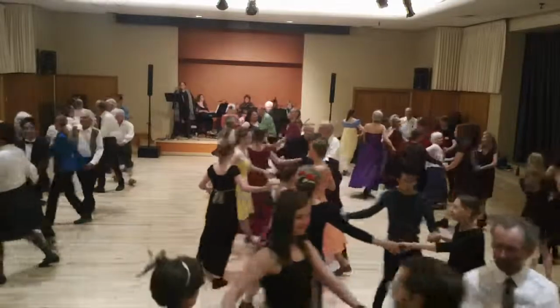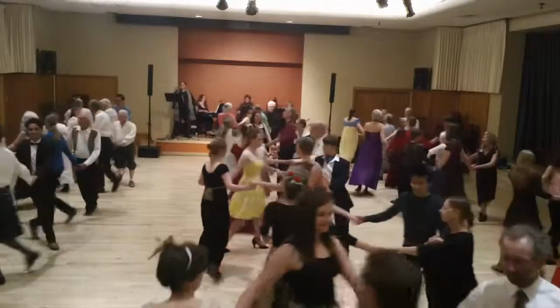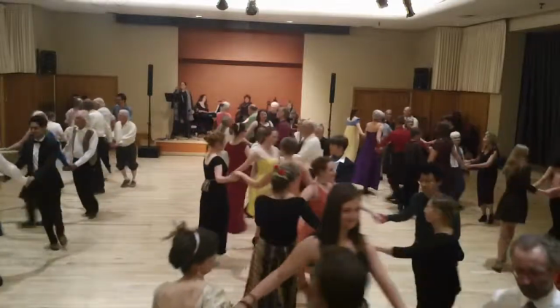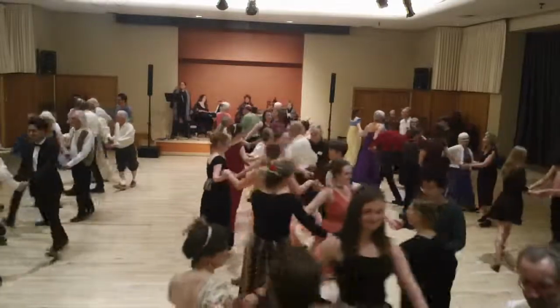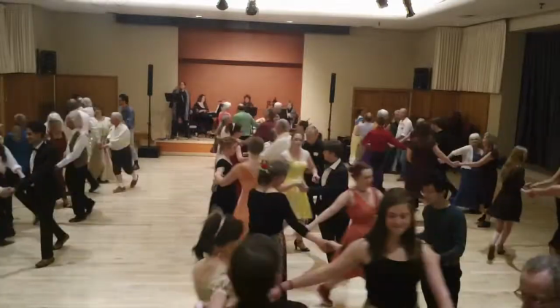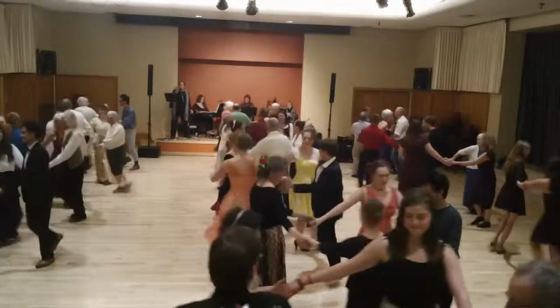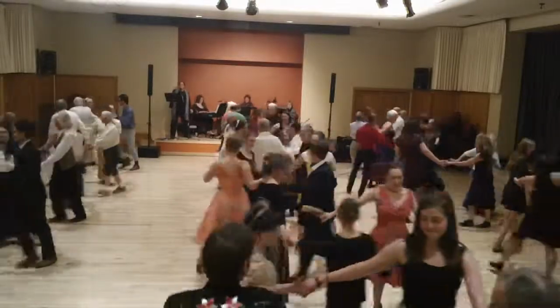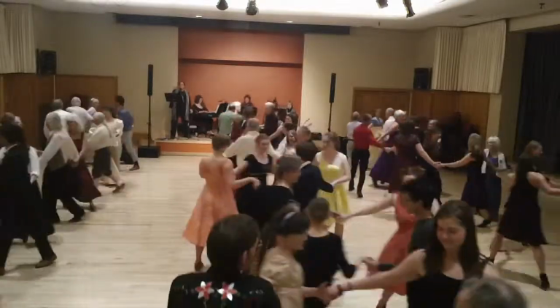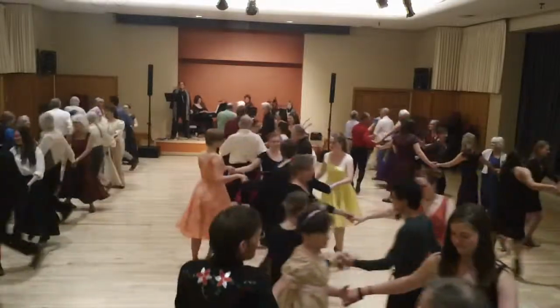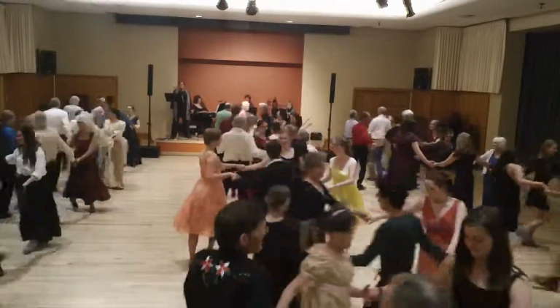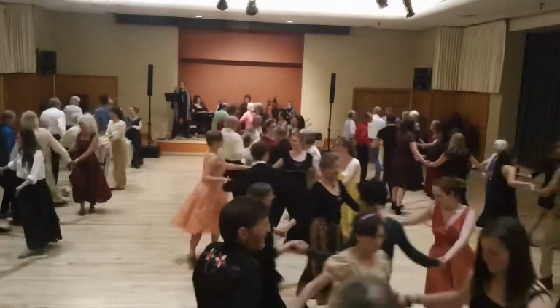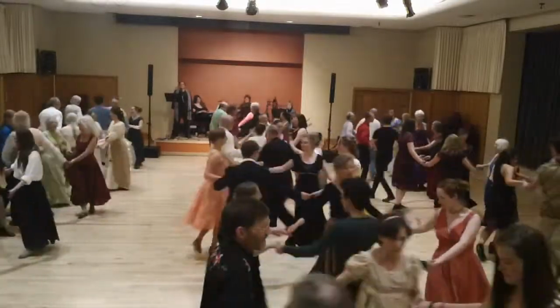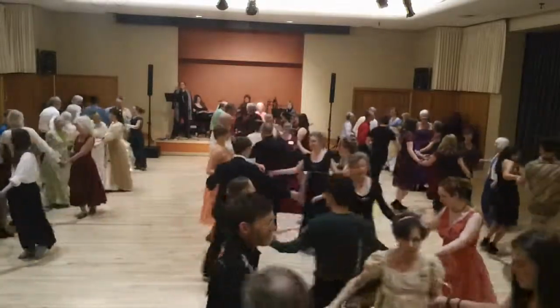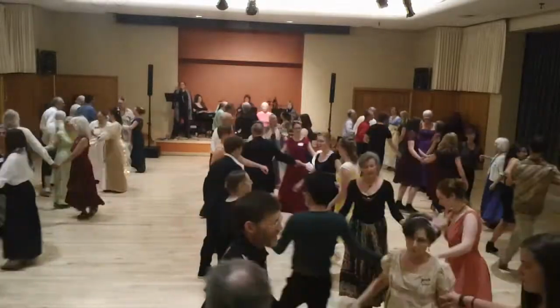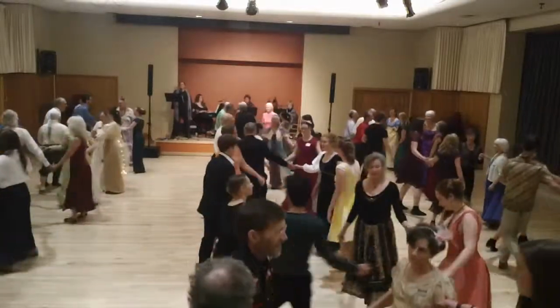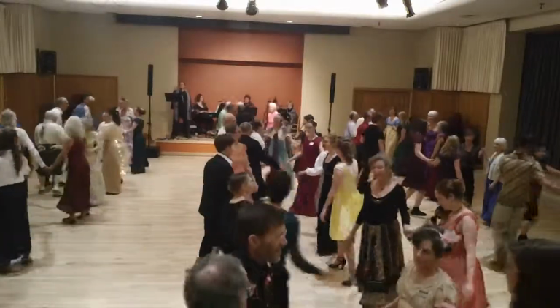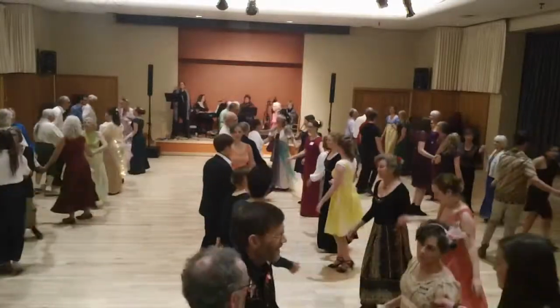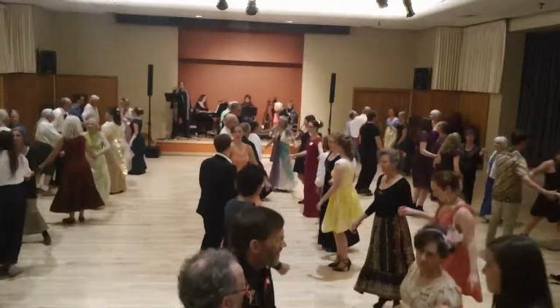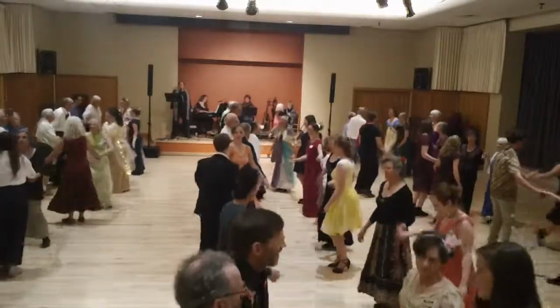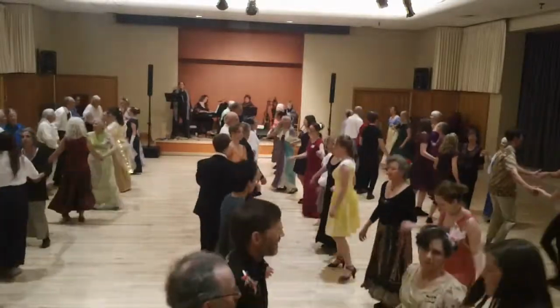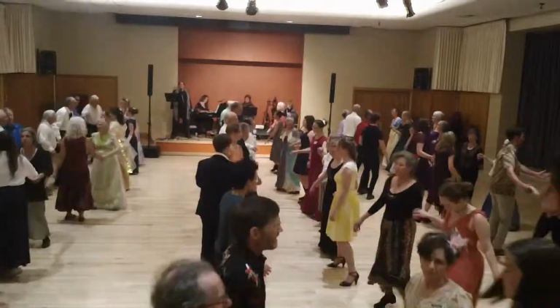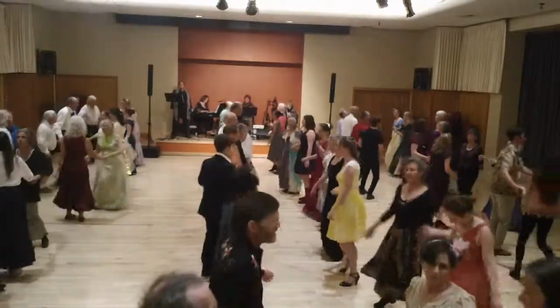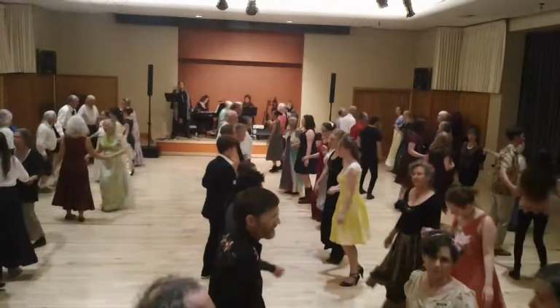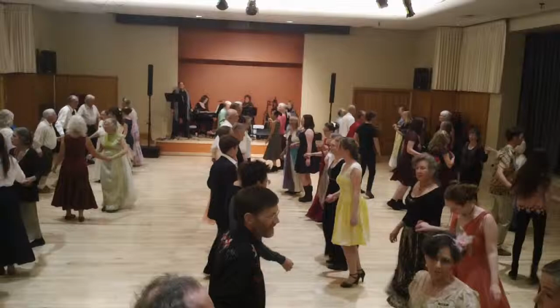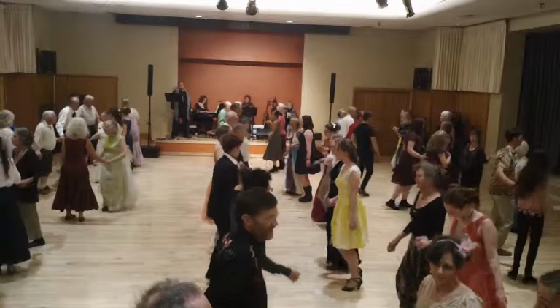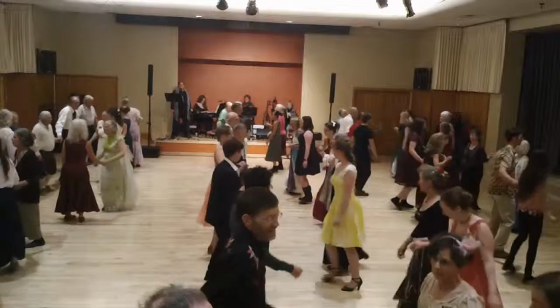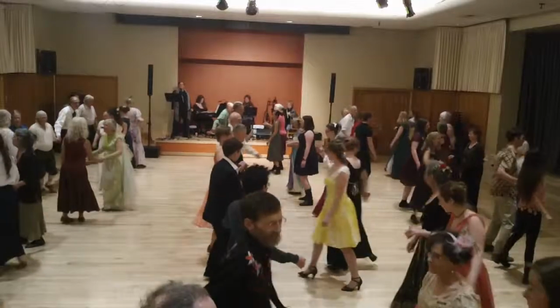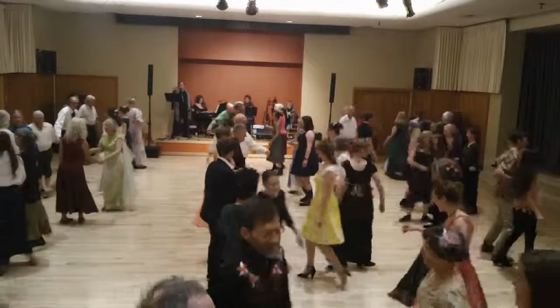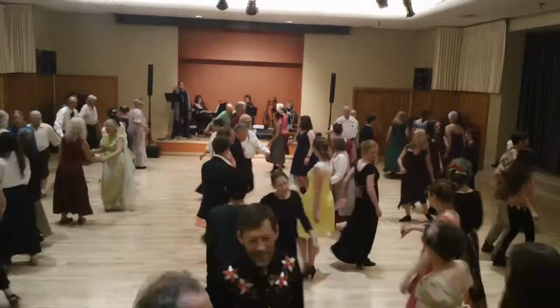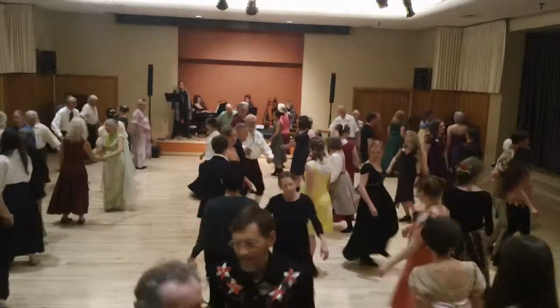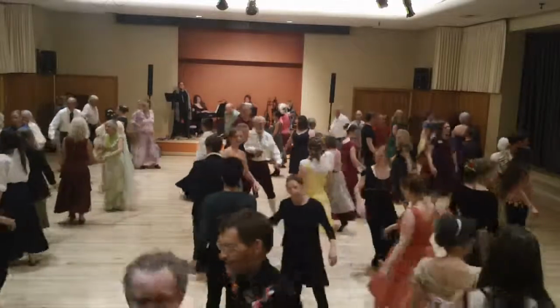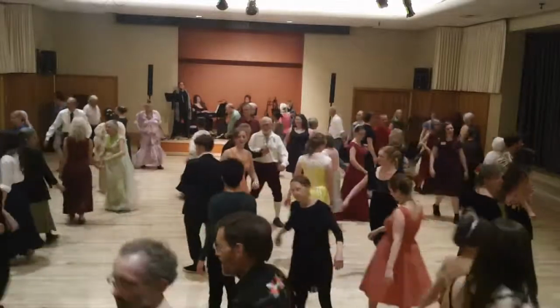Keep your neighbors down, face your partner, set. Change places, turning single right.